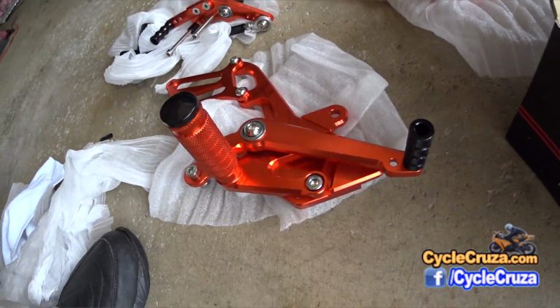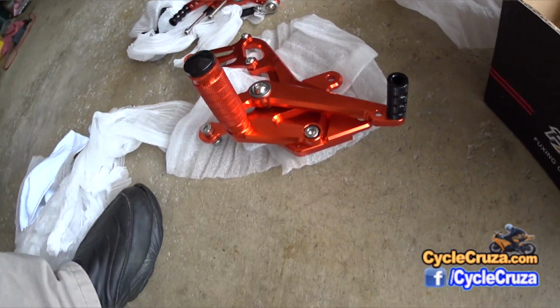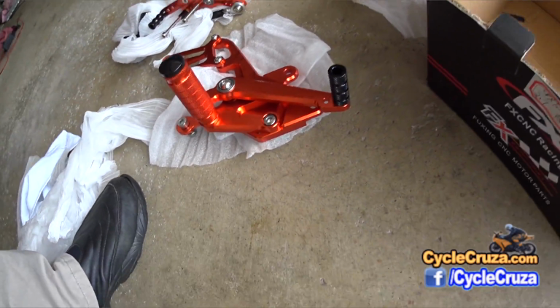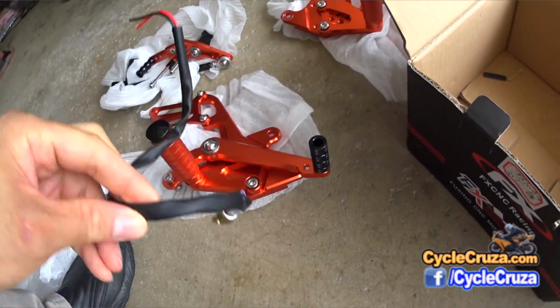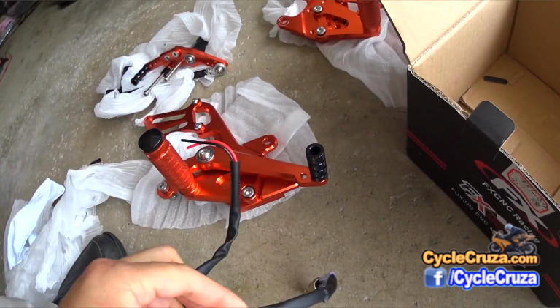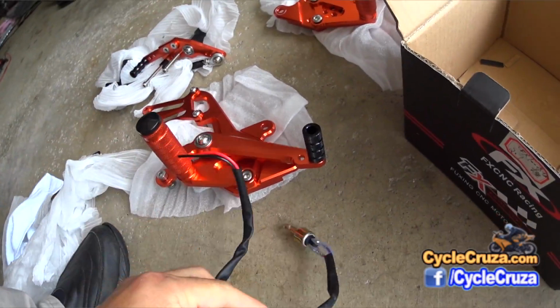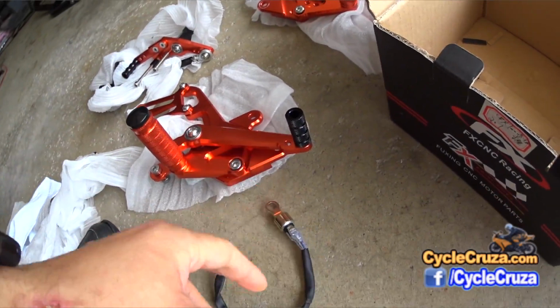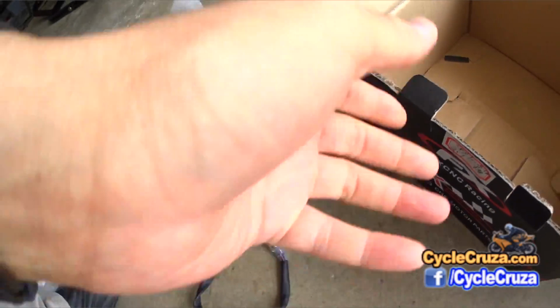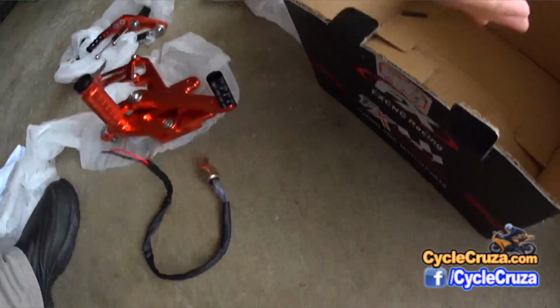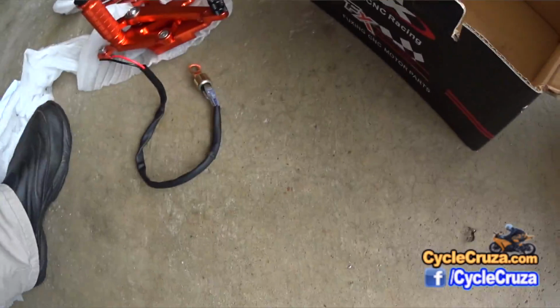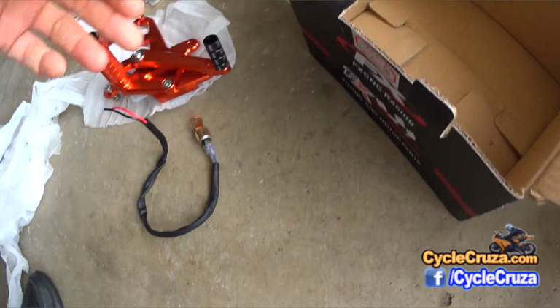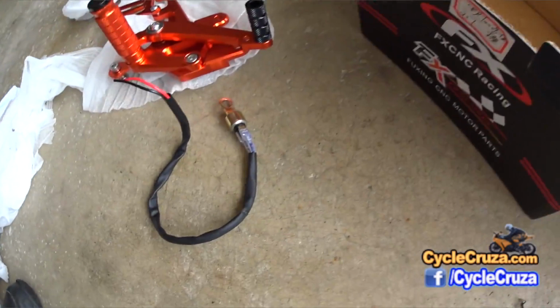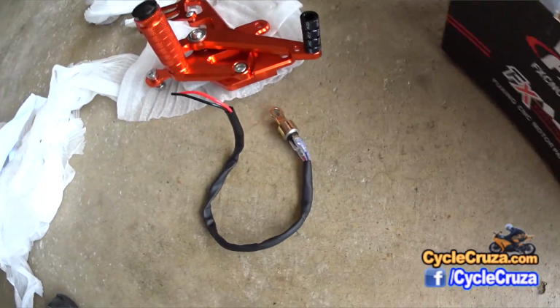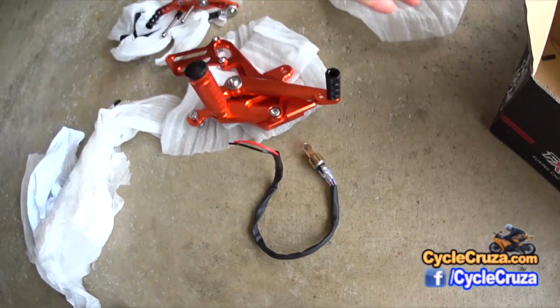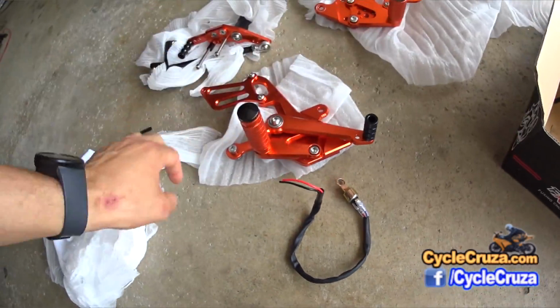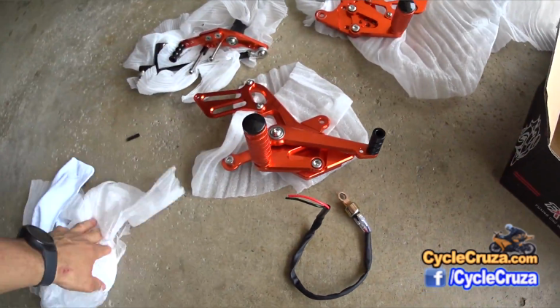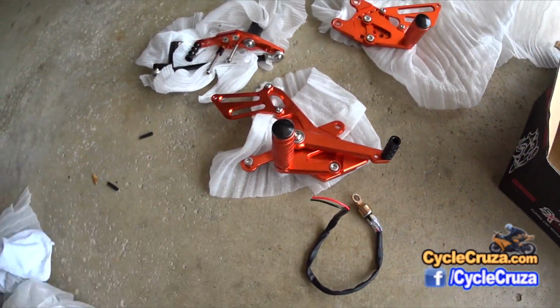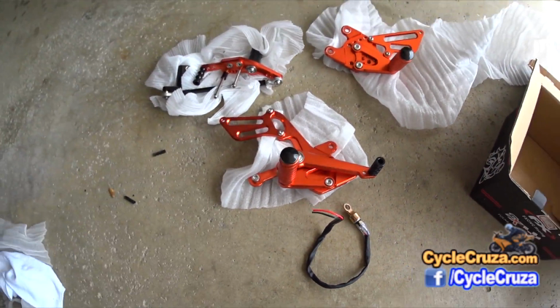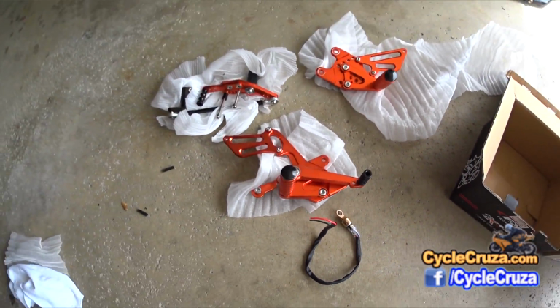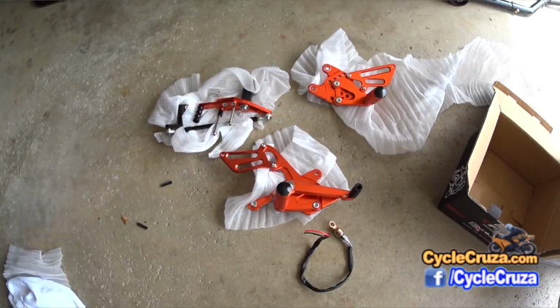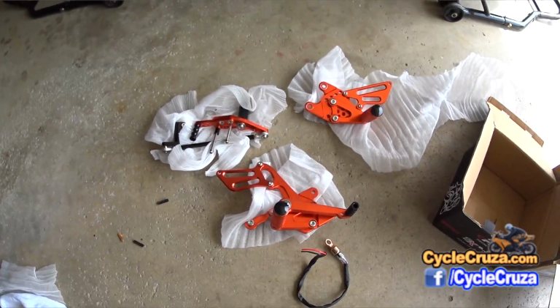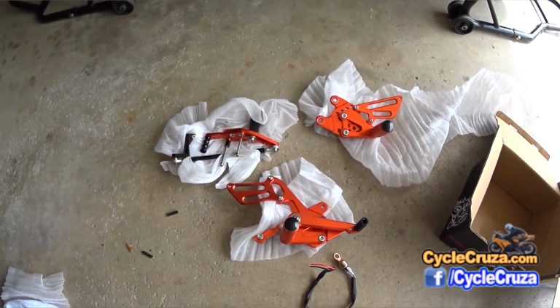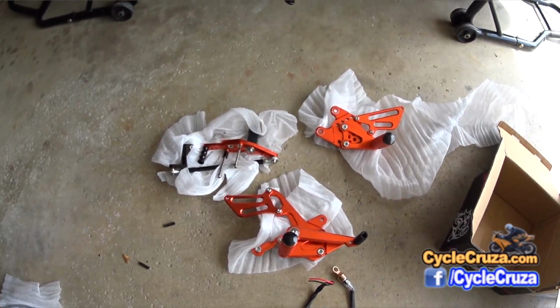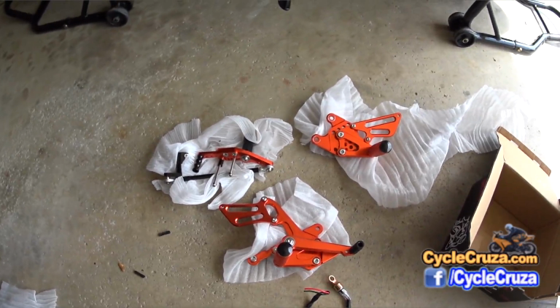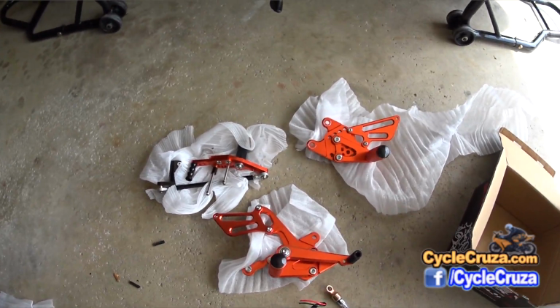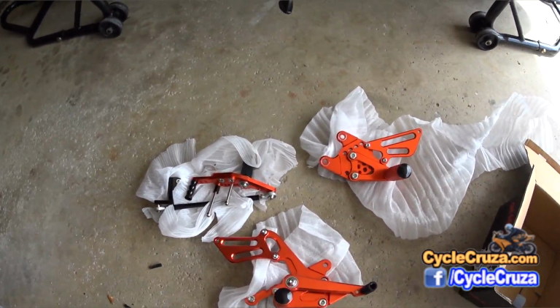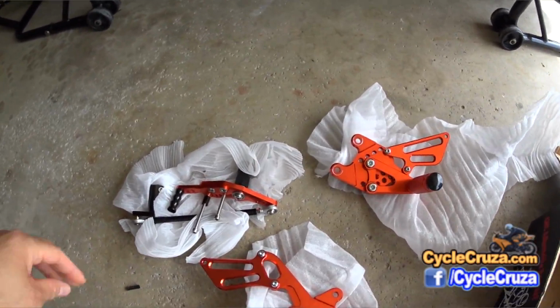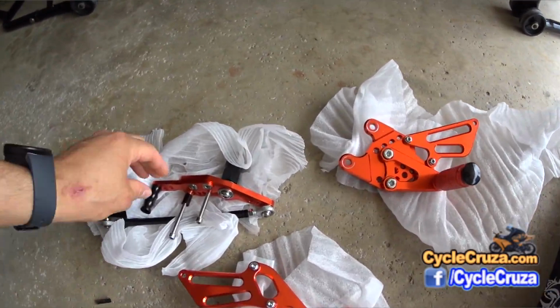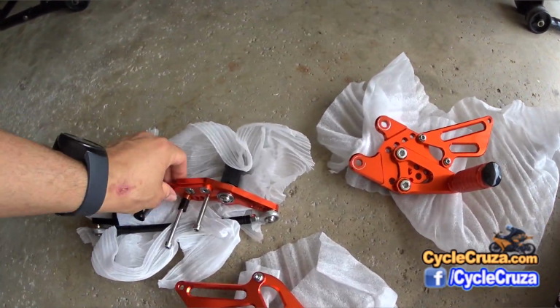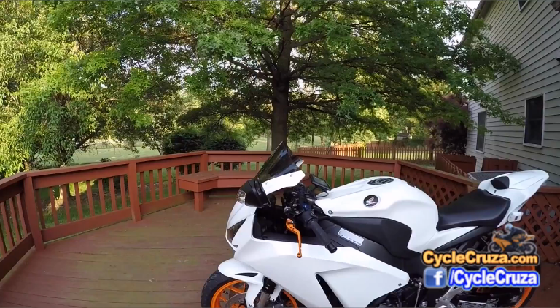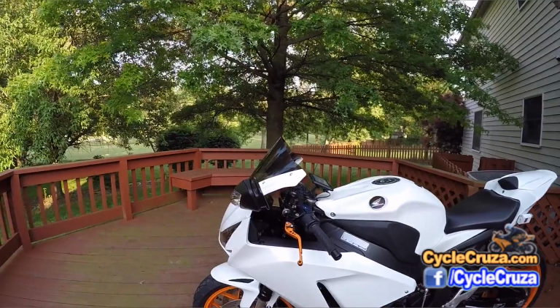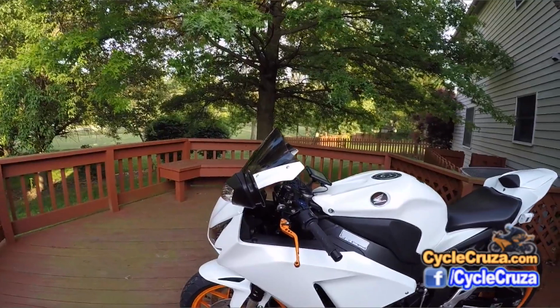Right off the bat I was displeased with the color. It's more of a reddish orange as opposed to a more true orange like my aftermarket levers.